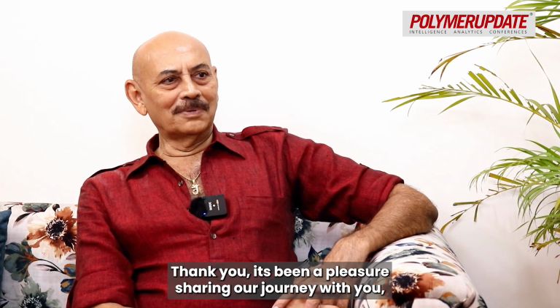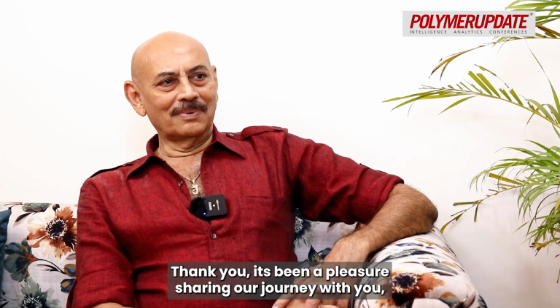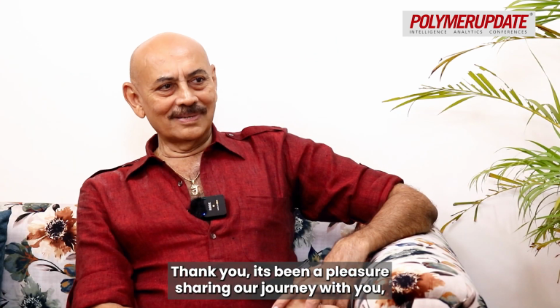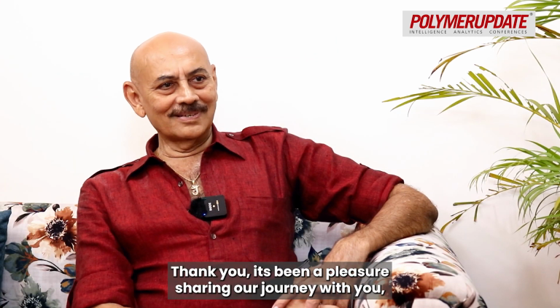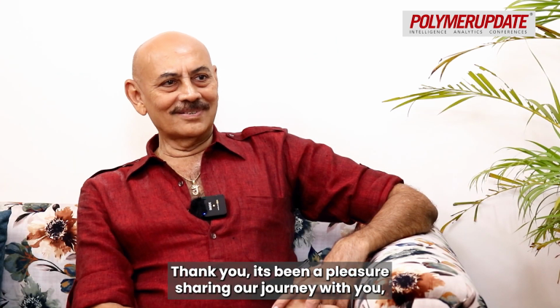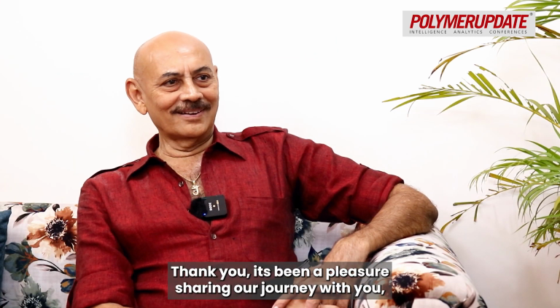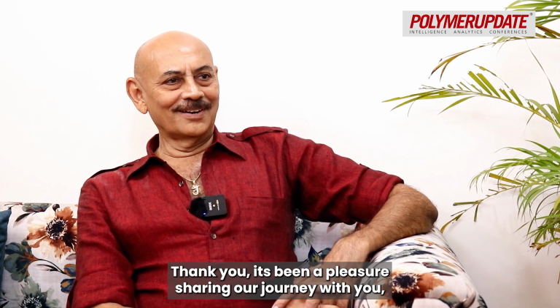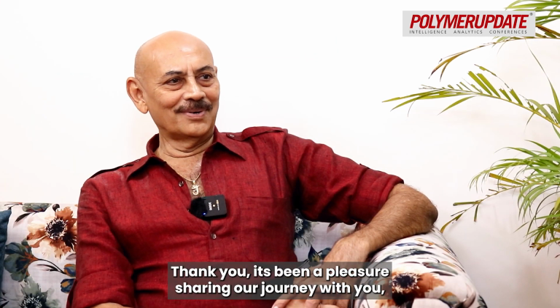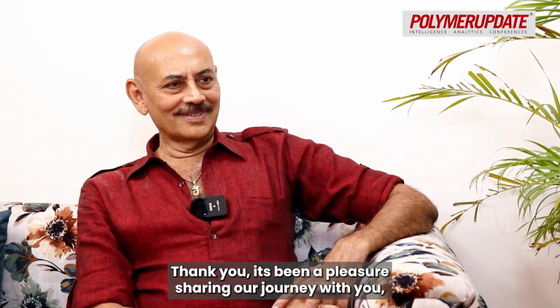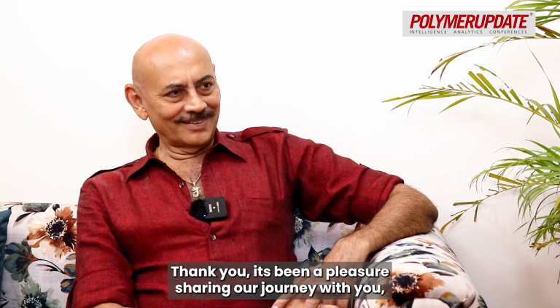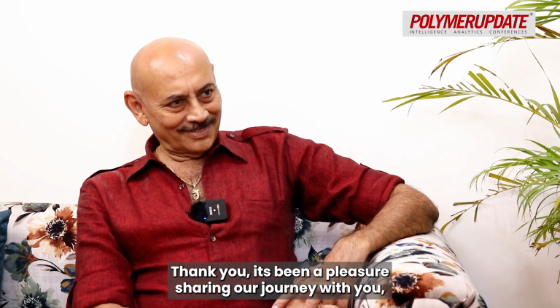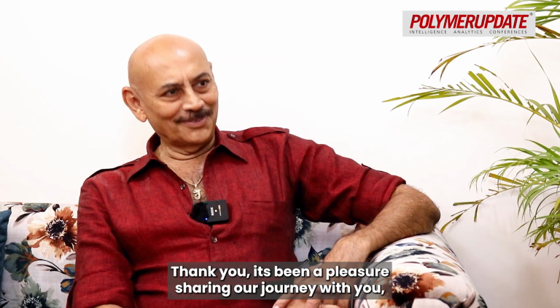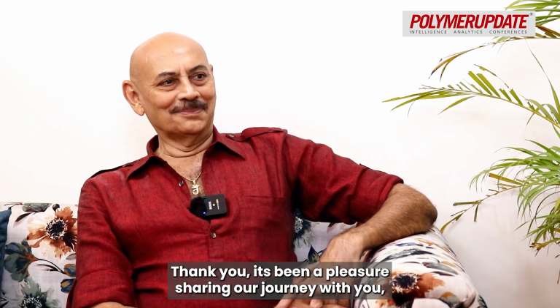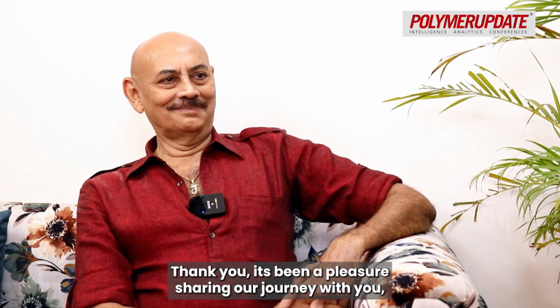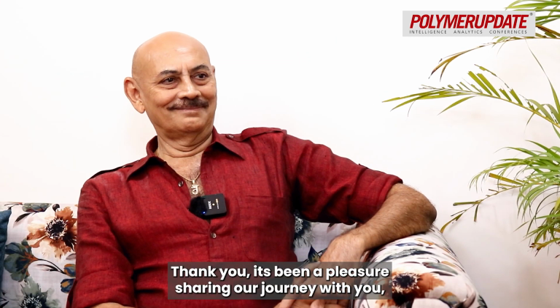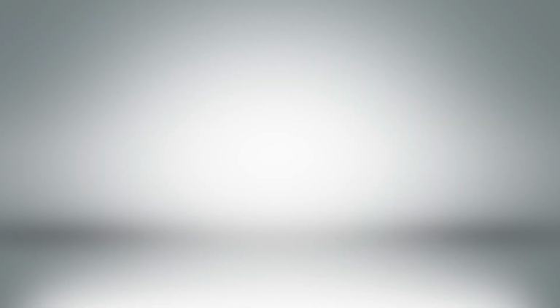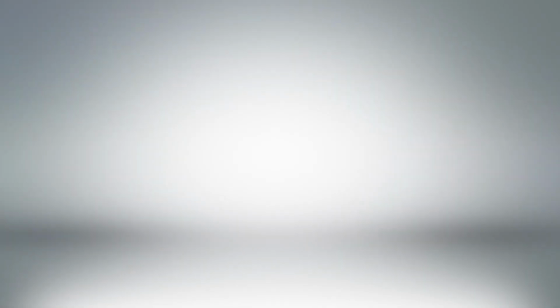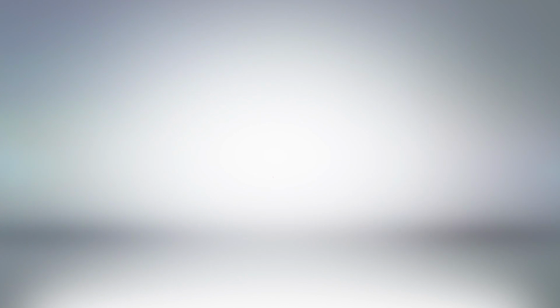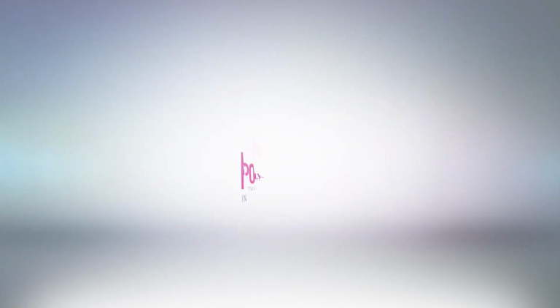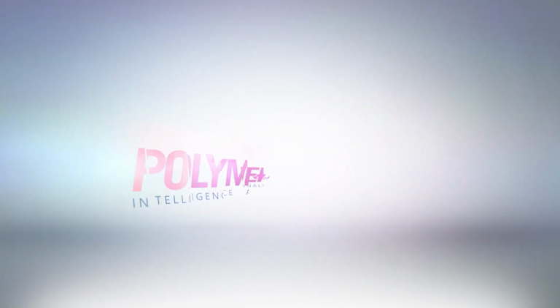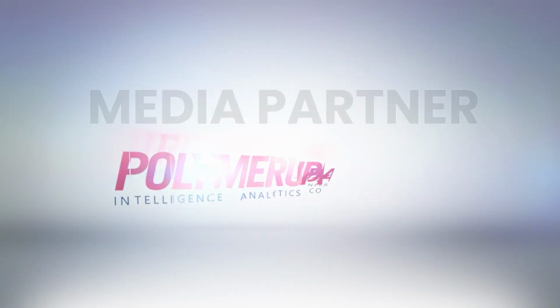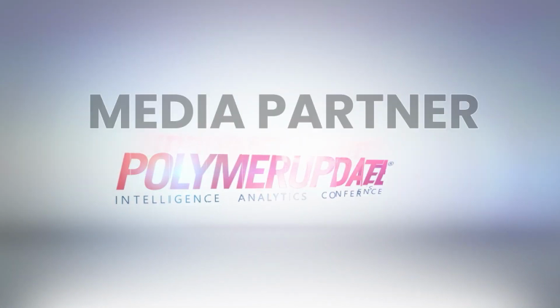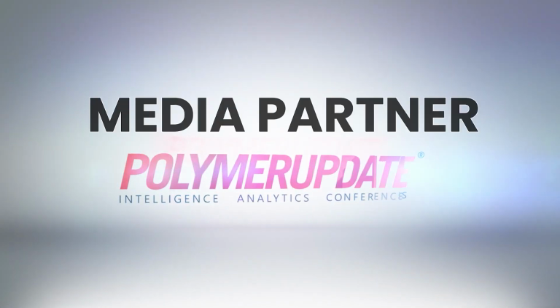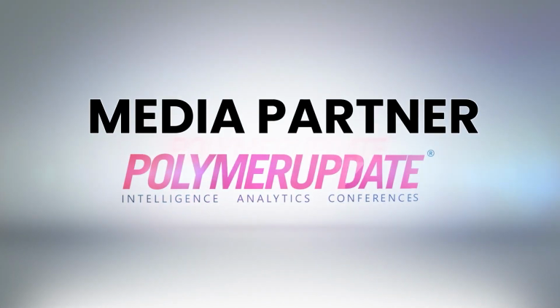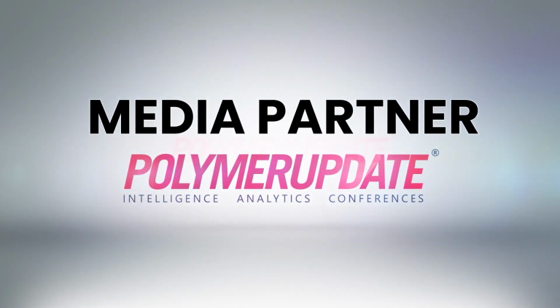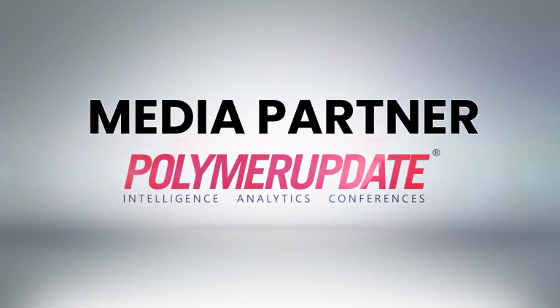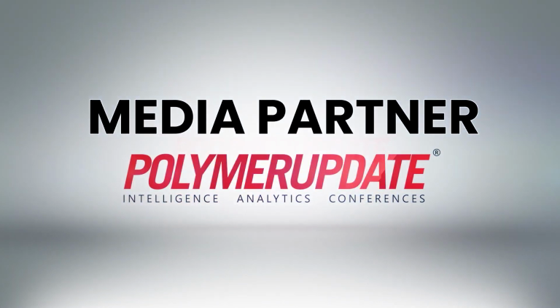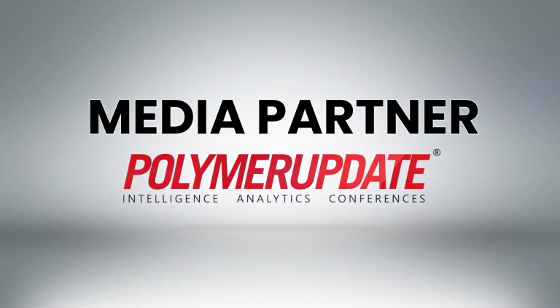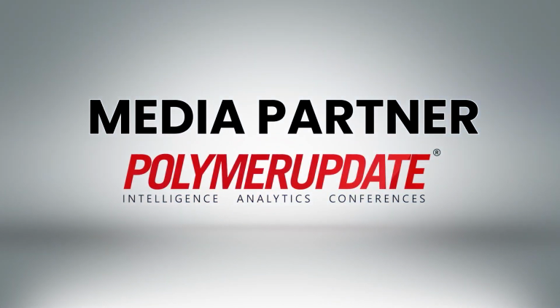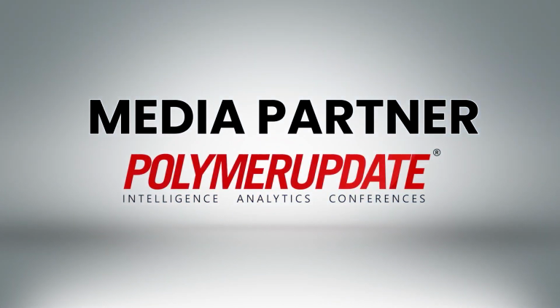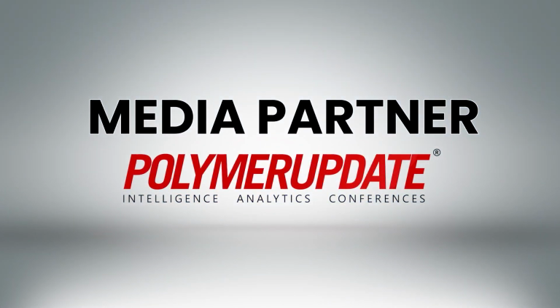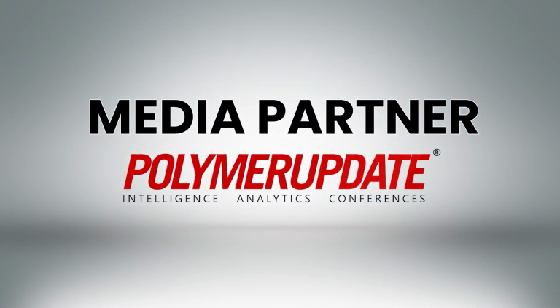Thank you. It has been a pleasure sharing our journey with you. We'll be right back.